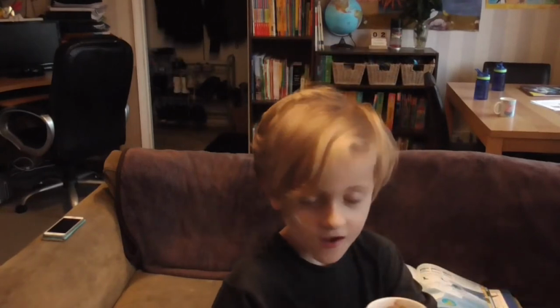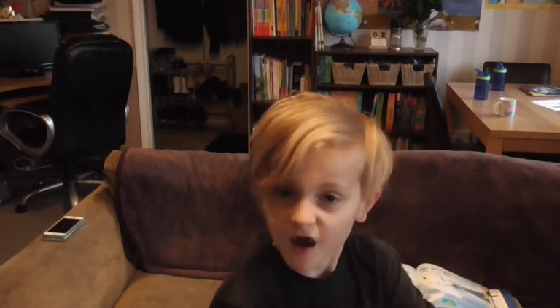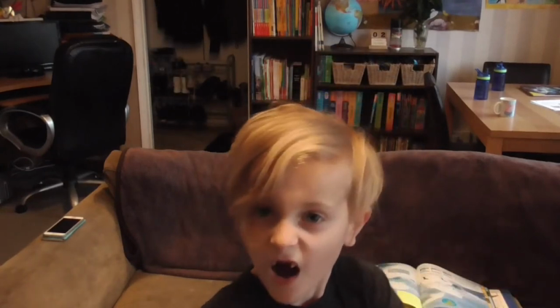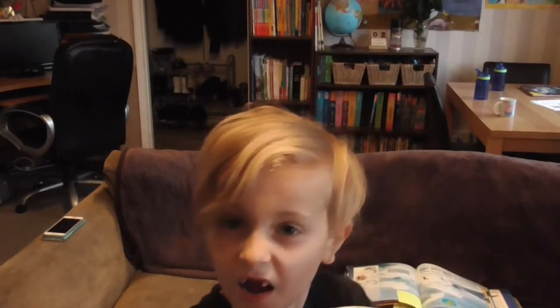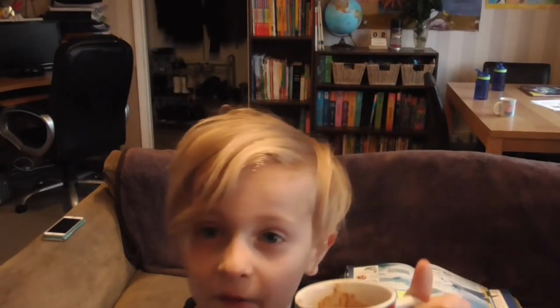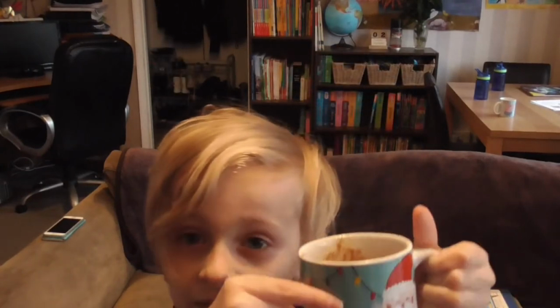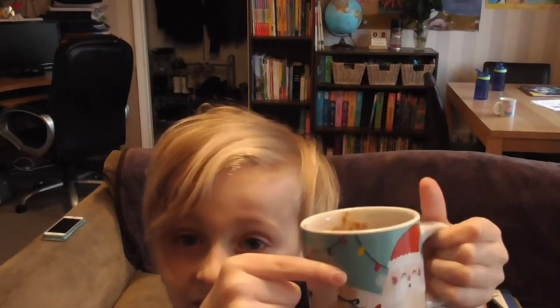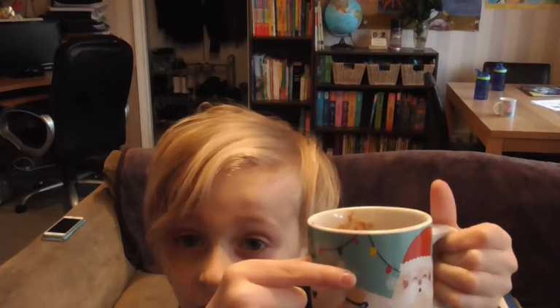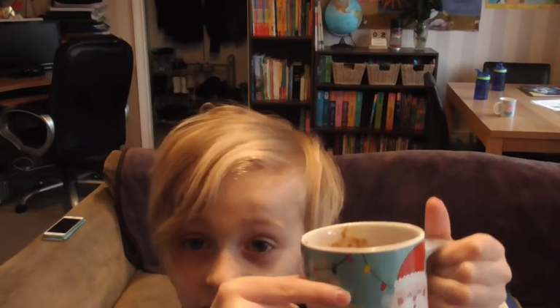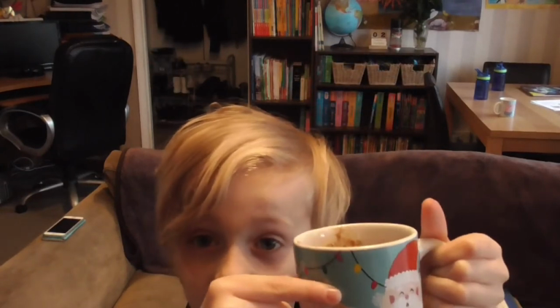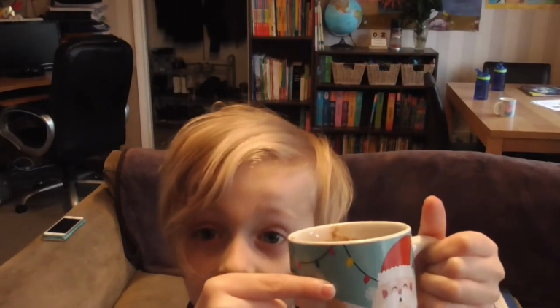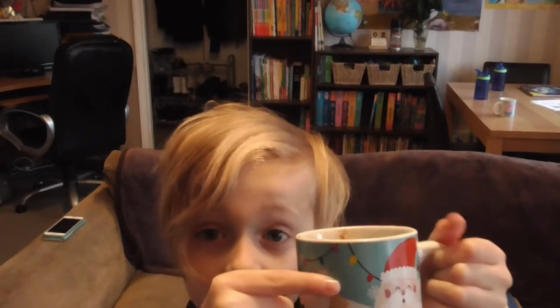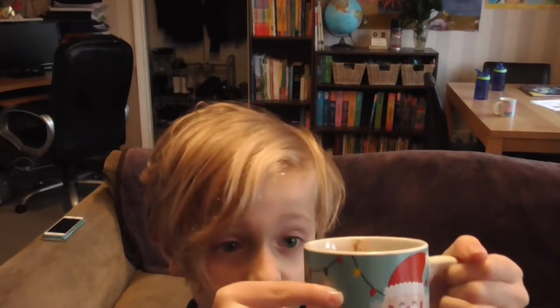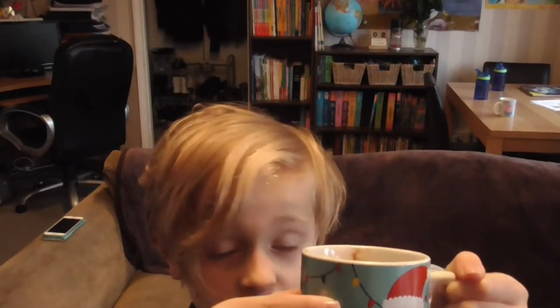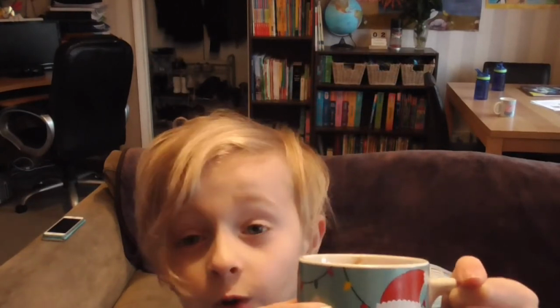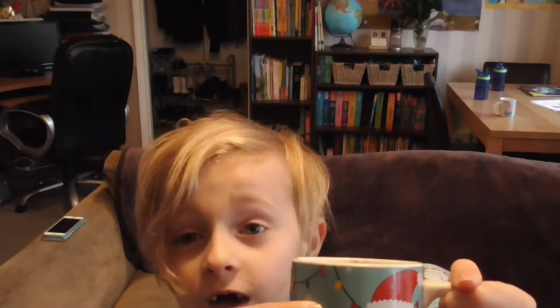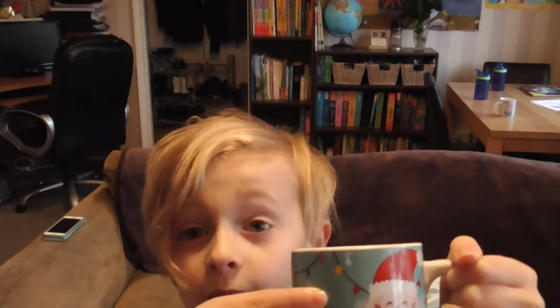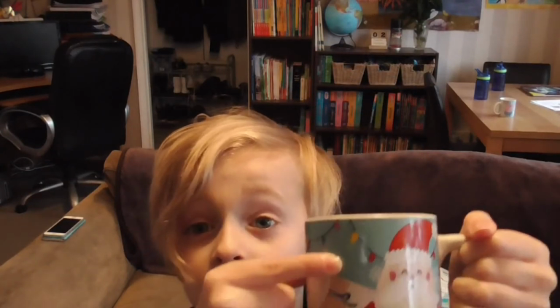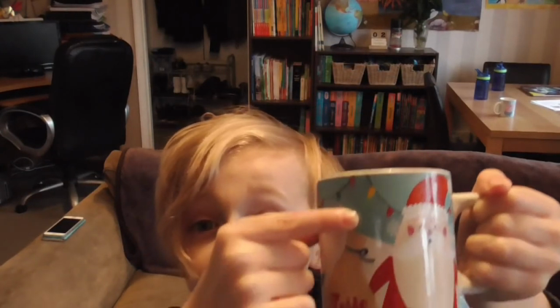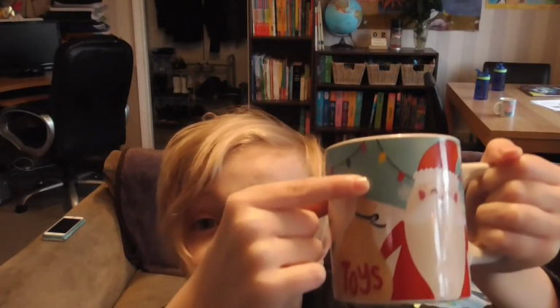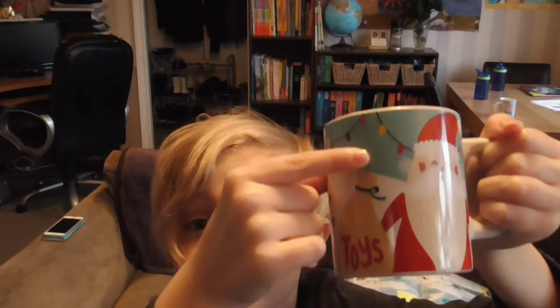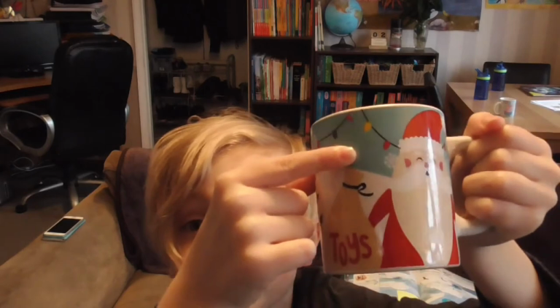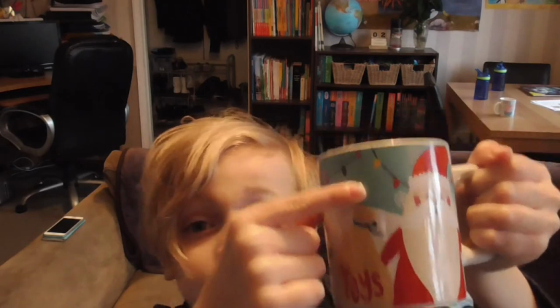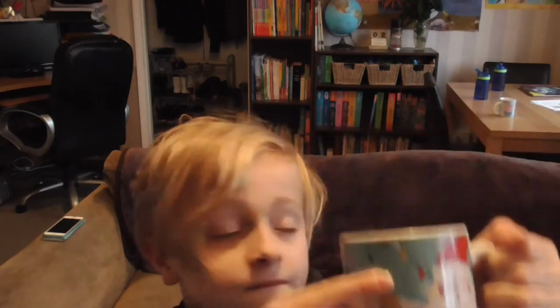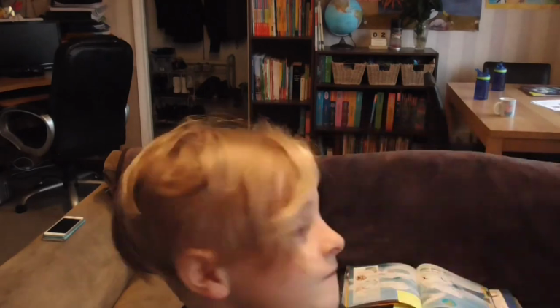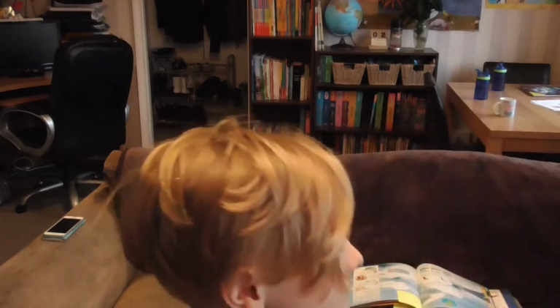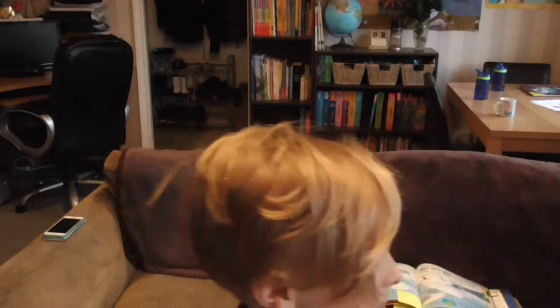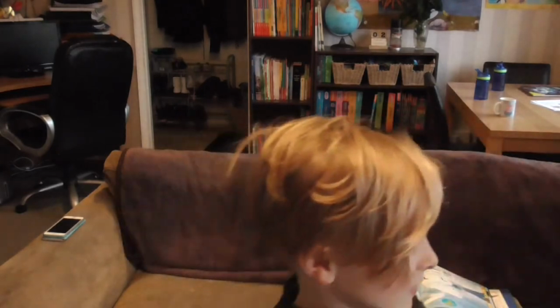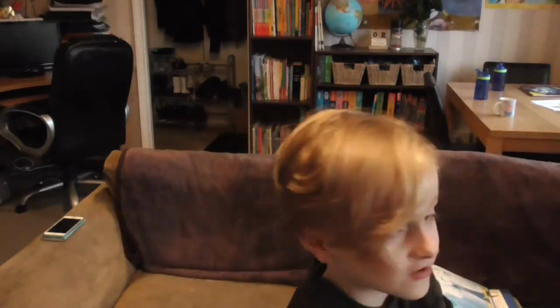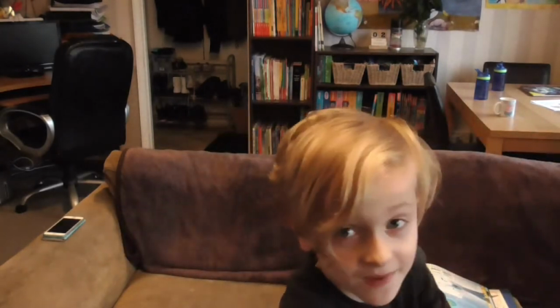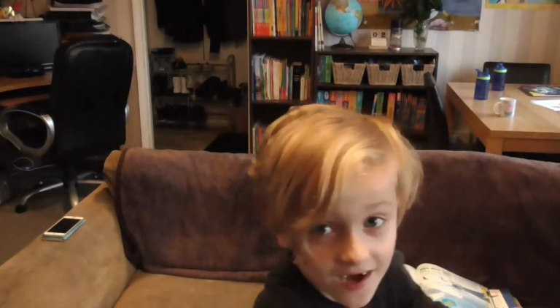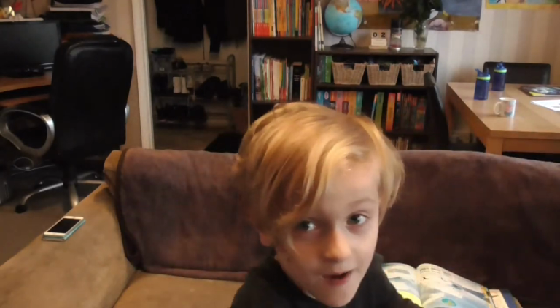I love this hot chocolate — it's a cold cup but I love it, it's my Christmas cup.